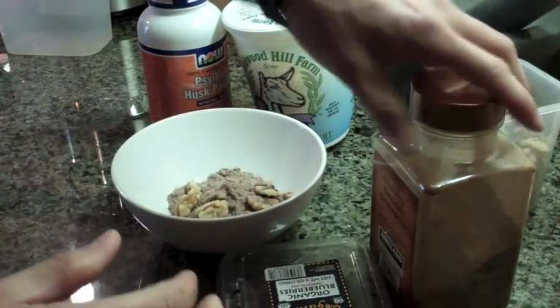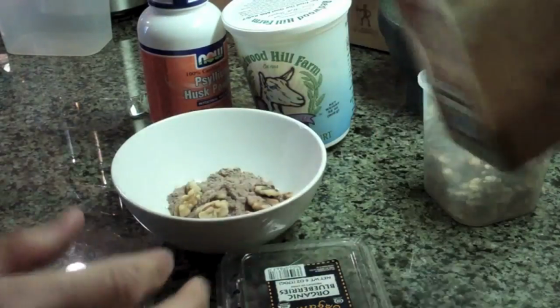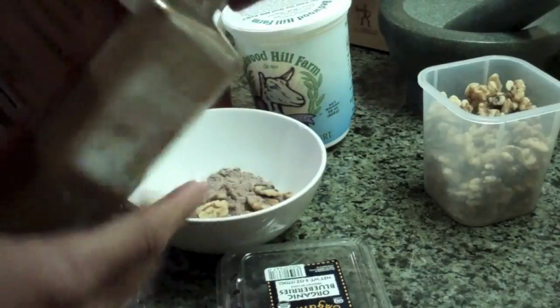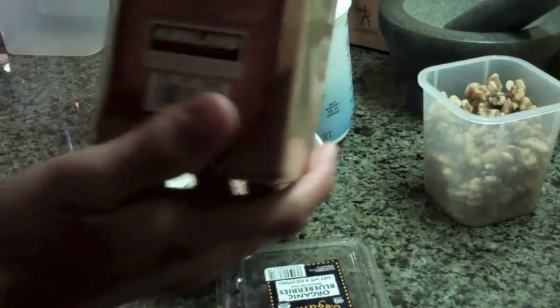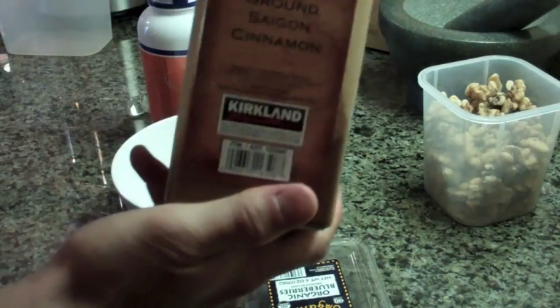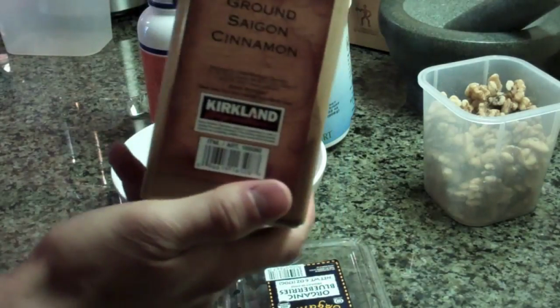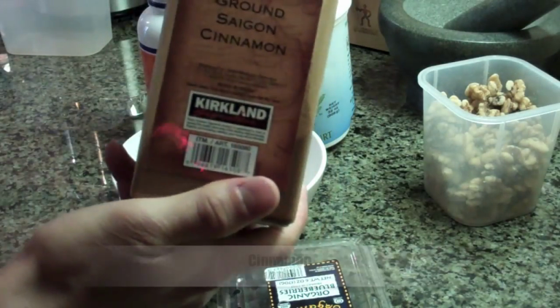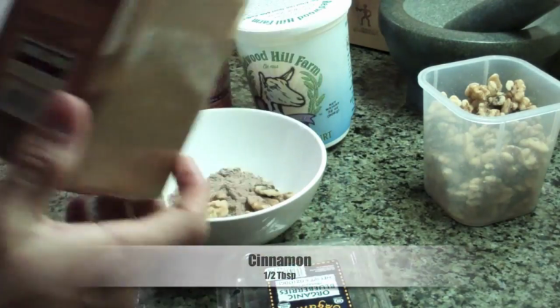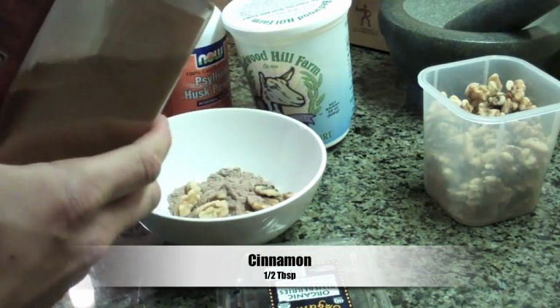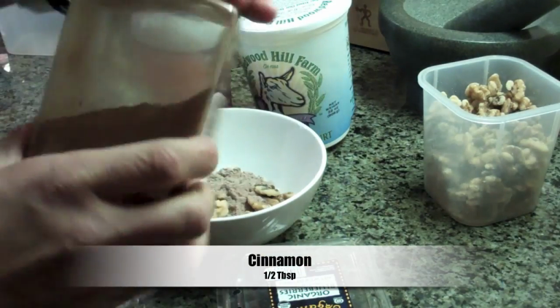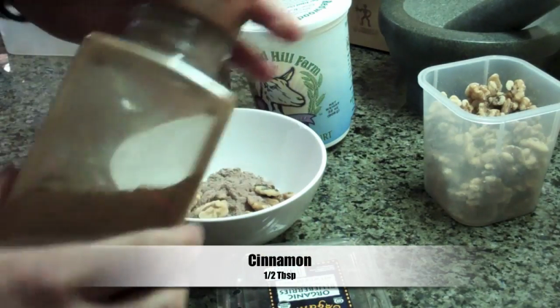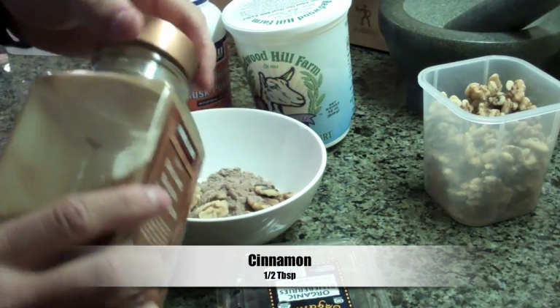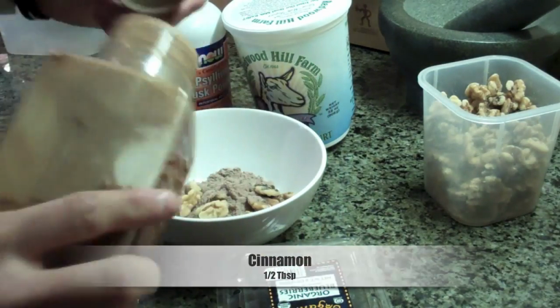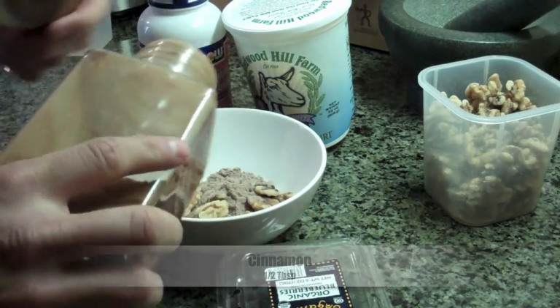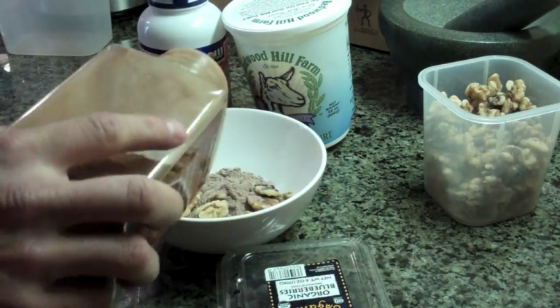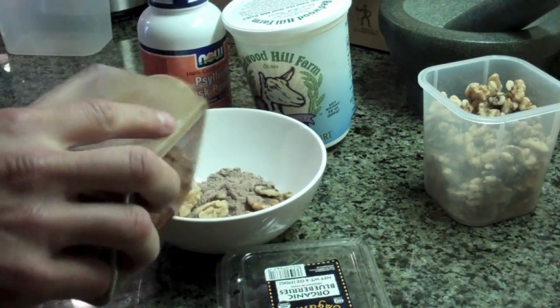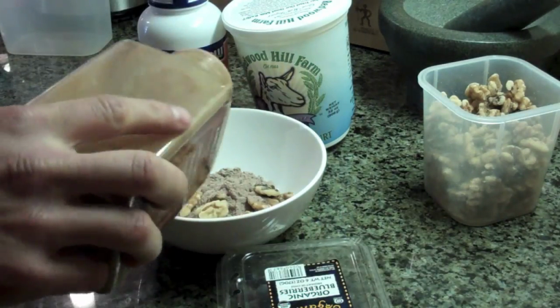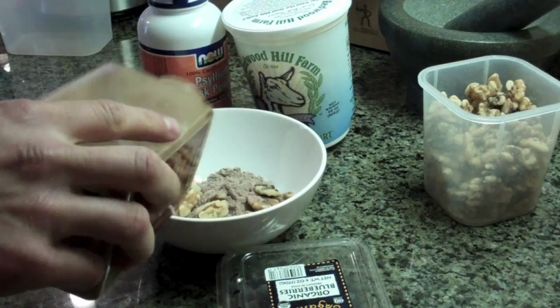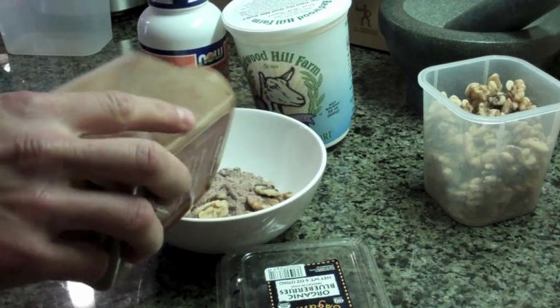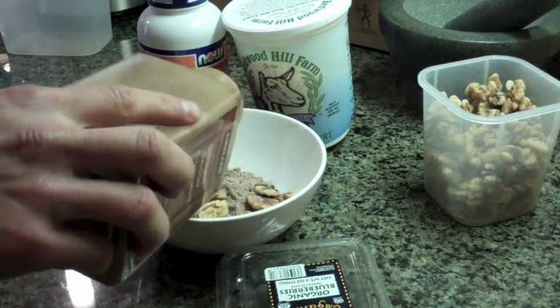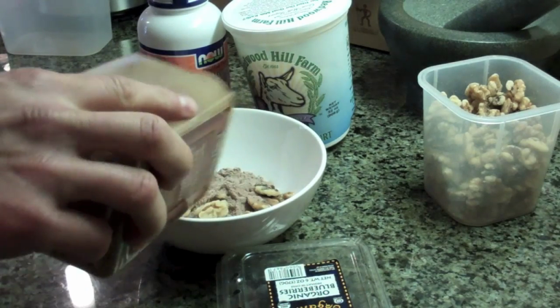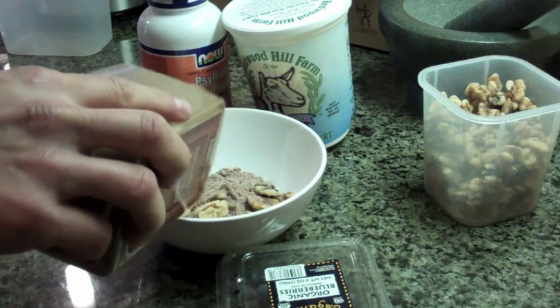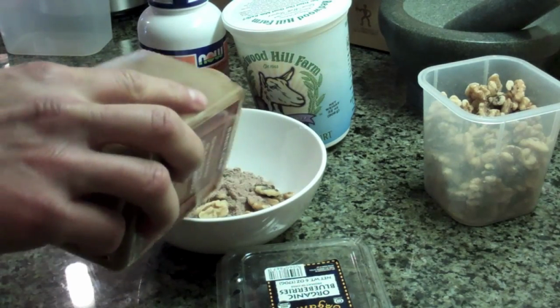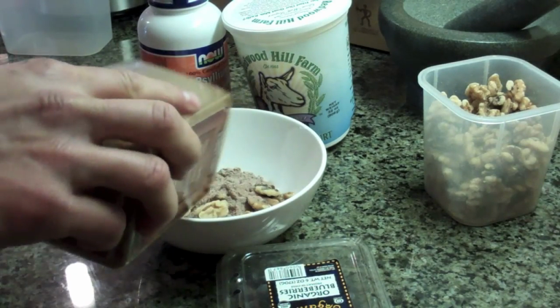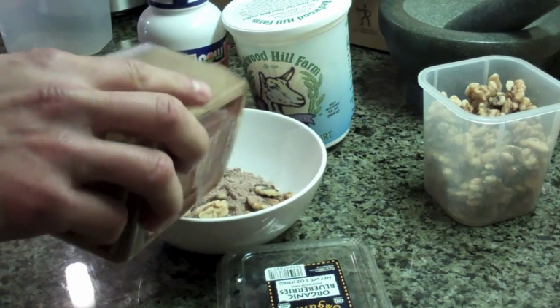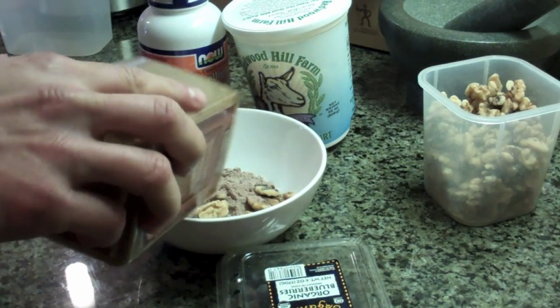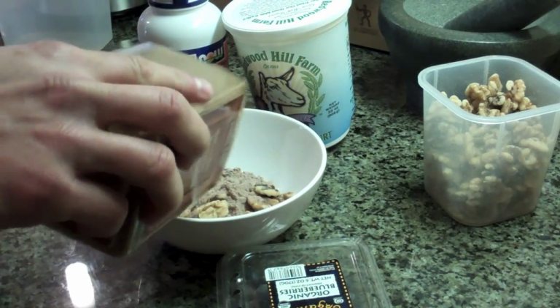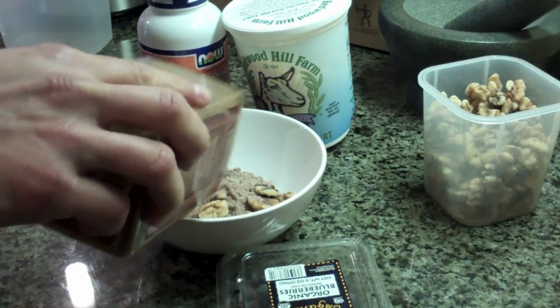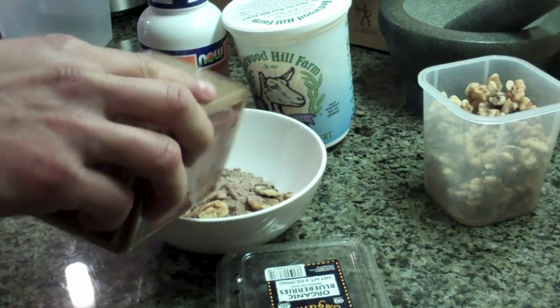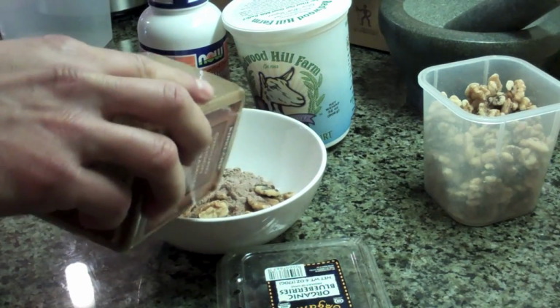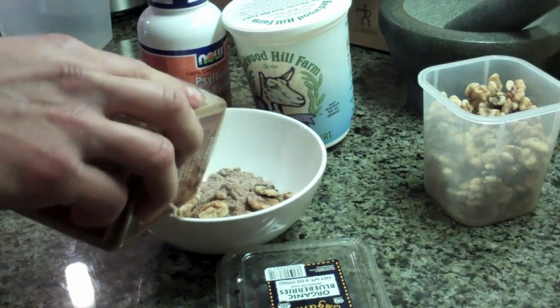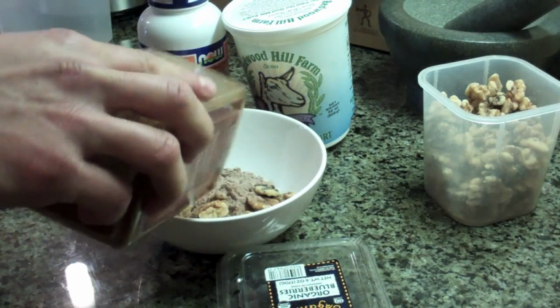Cinnamon — I put cinnamon on everything, I love it. It really keeps the insulin in line. I'll sprinkle in just a bit.